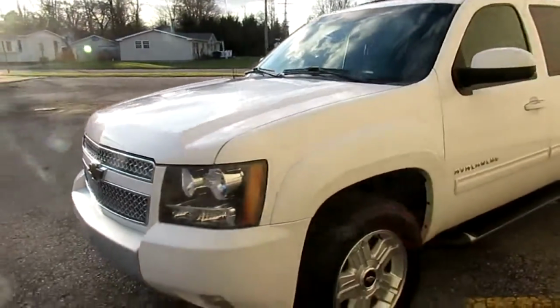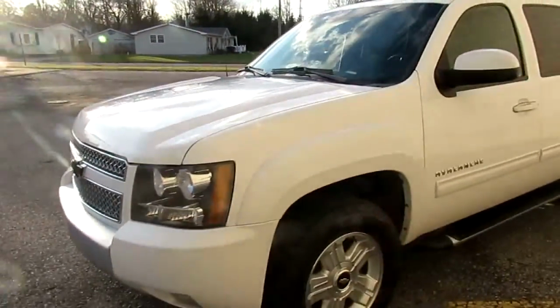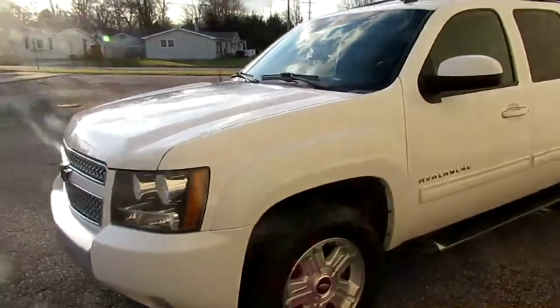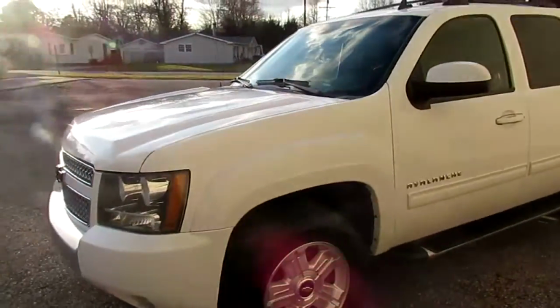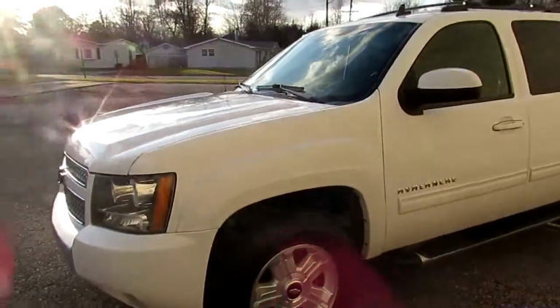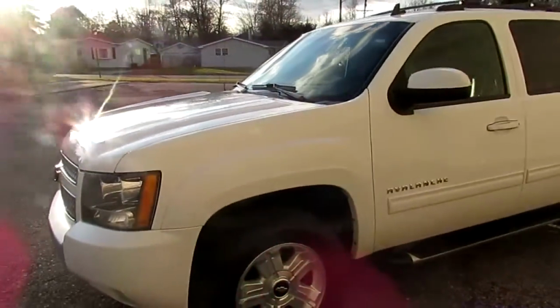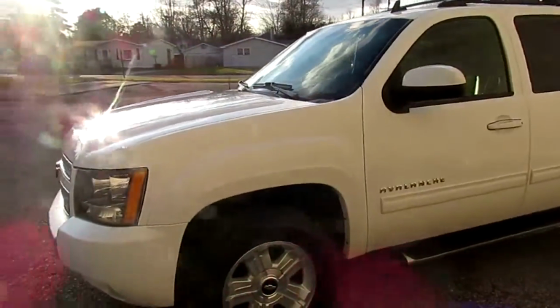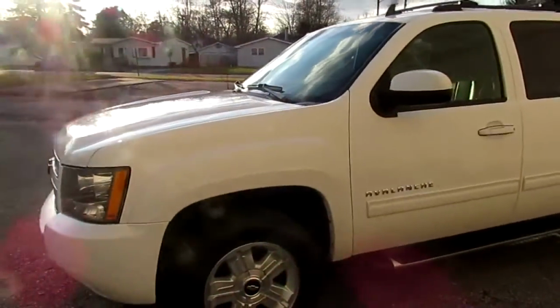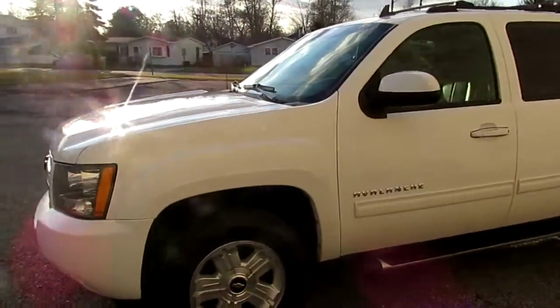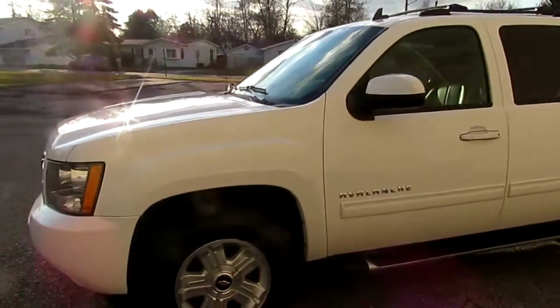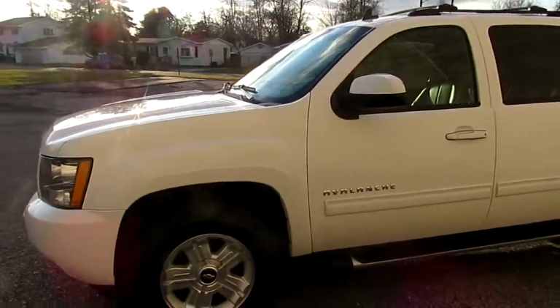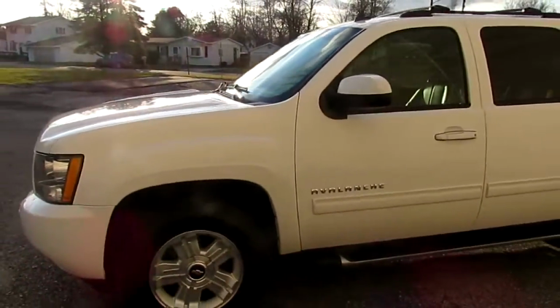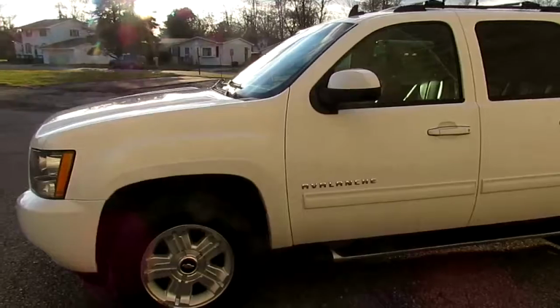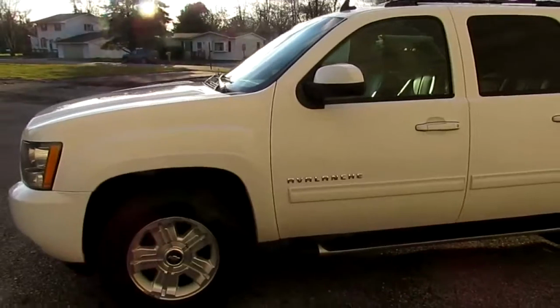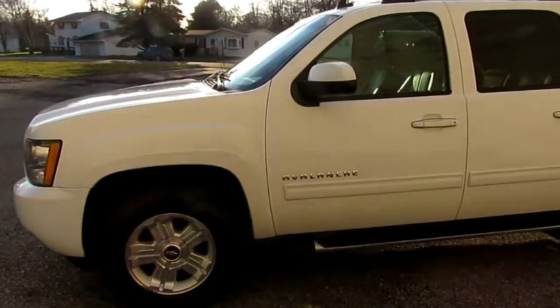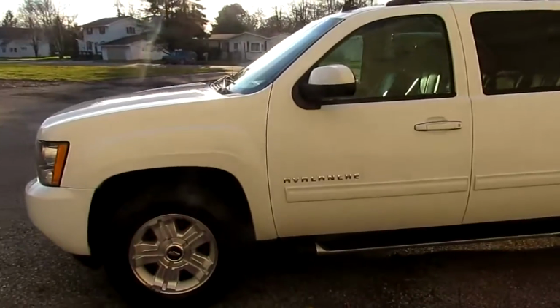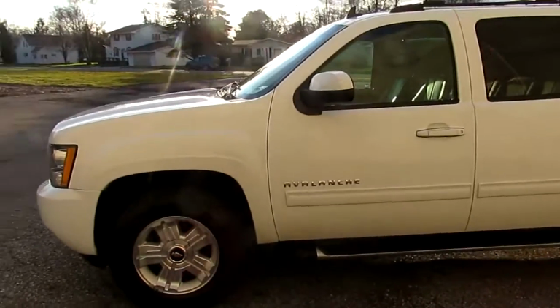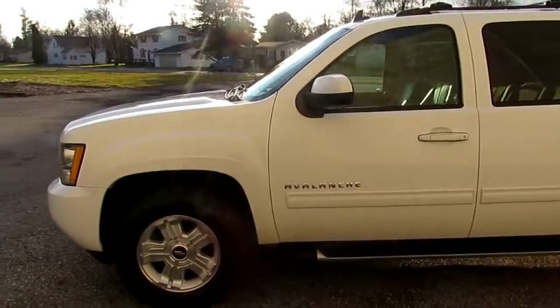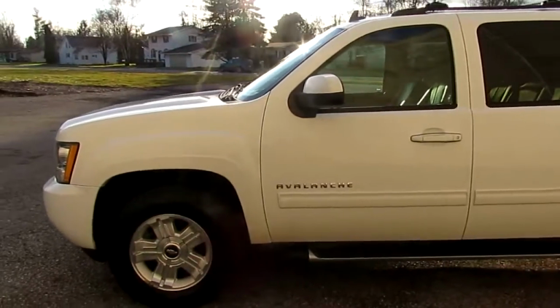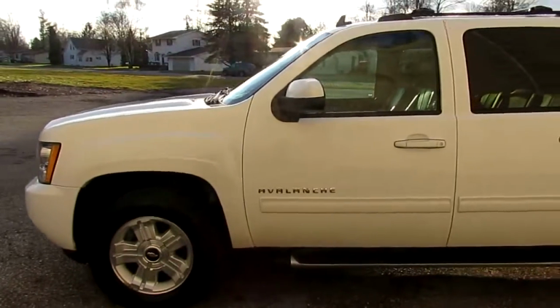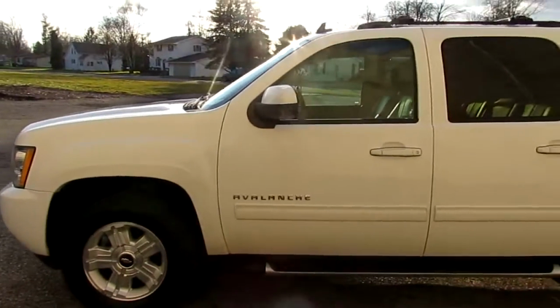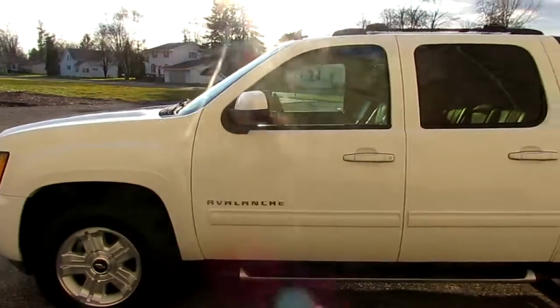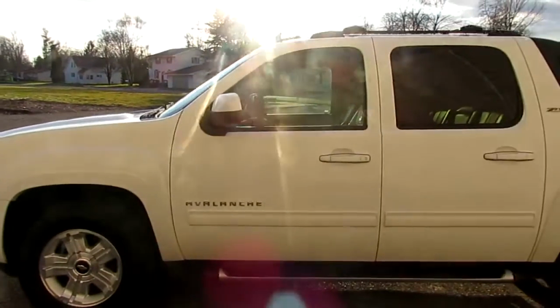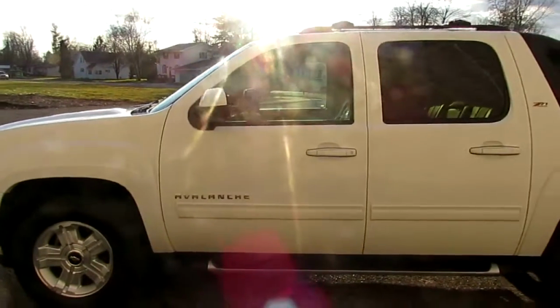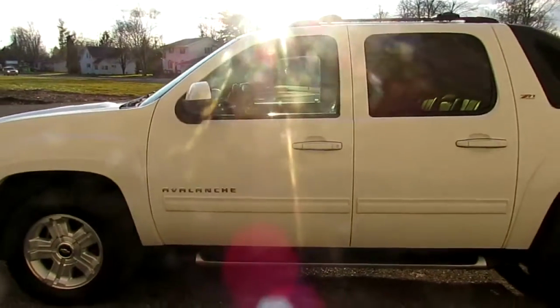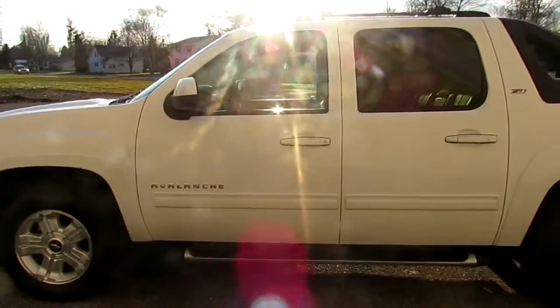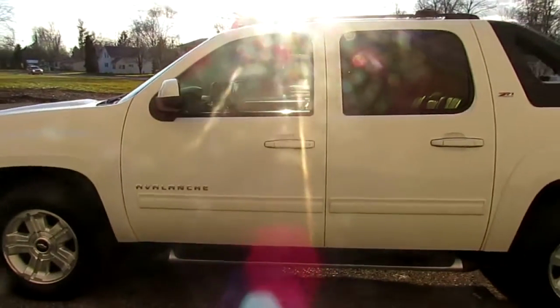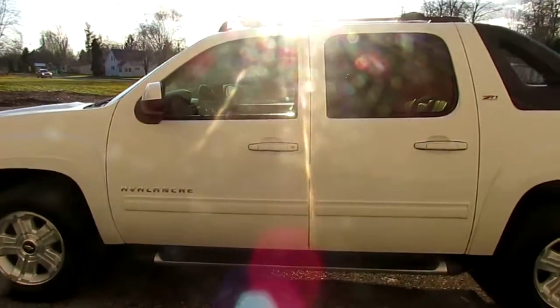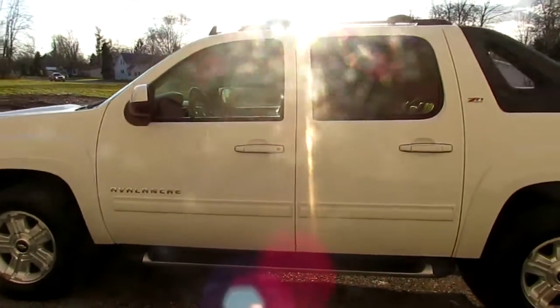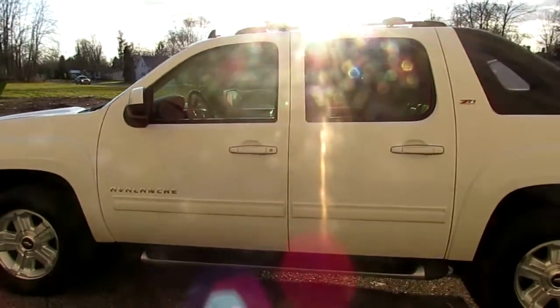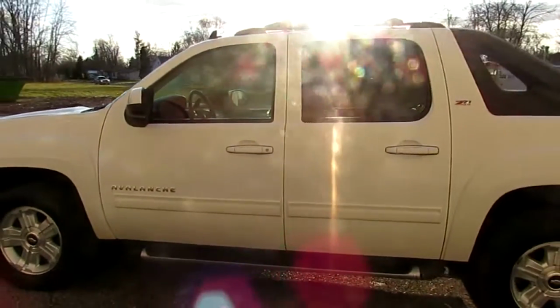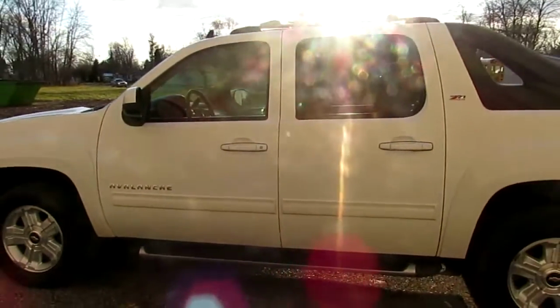On the outside, I'll say it's a 9 out of 10. It's got a couple little spots, nothing too serious. The paint shines bright though — nice looking vehicle.